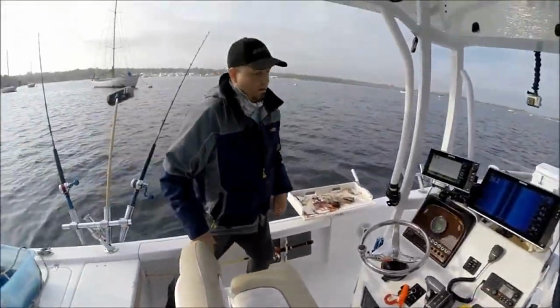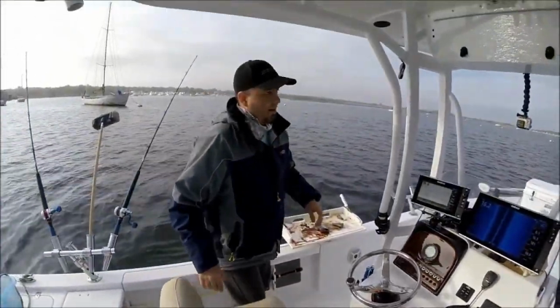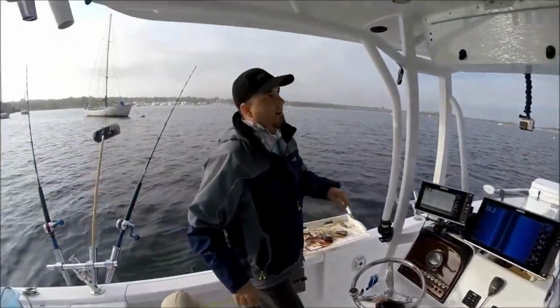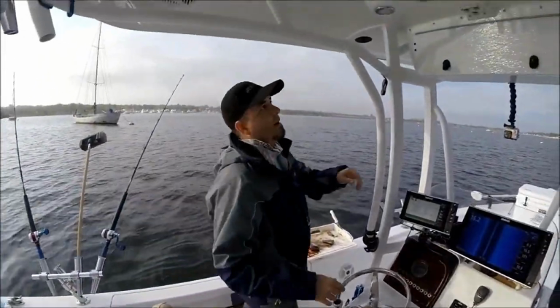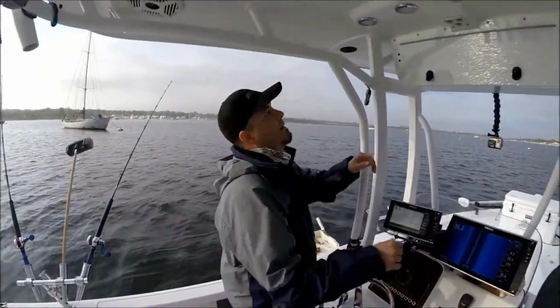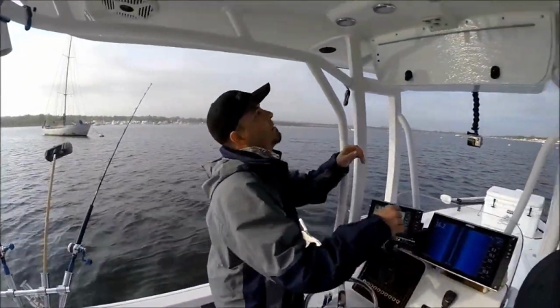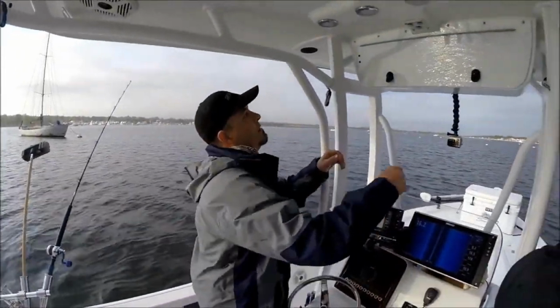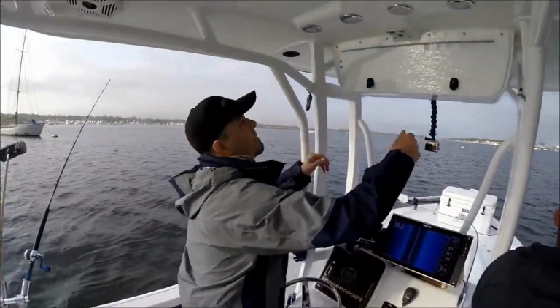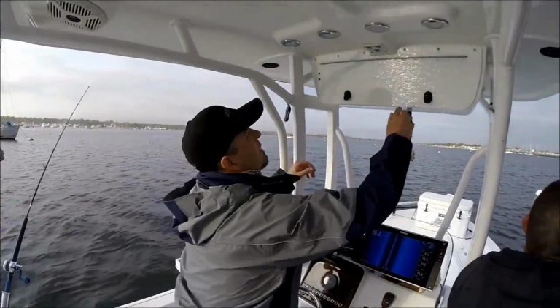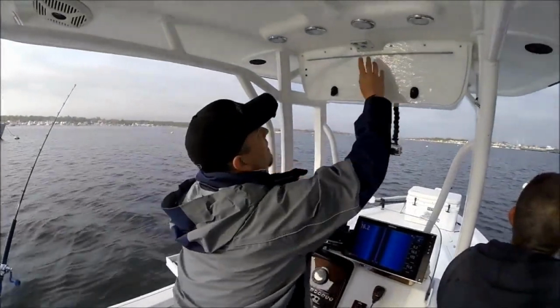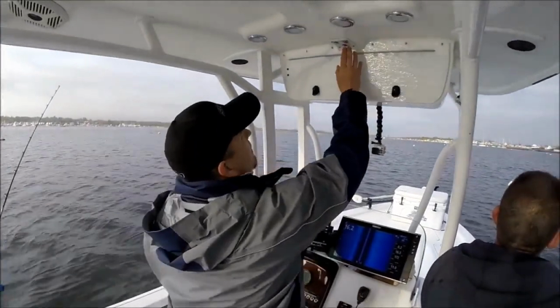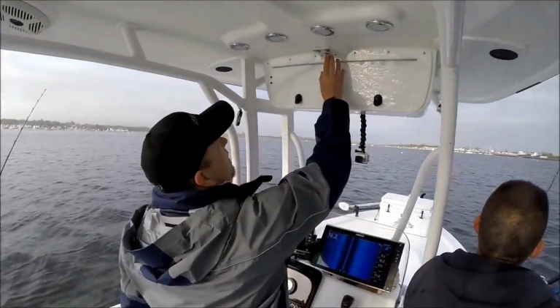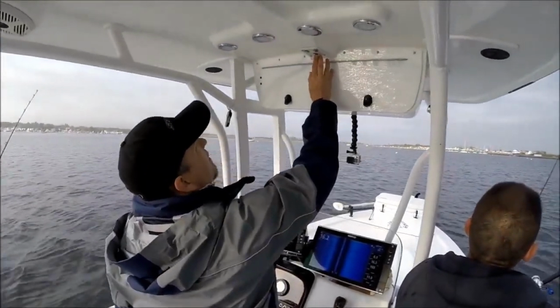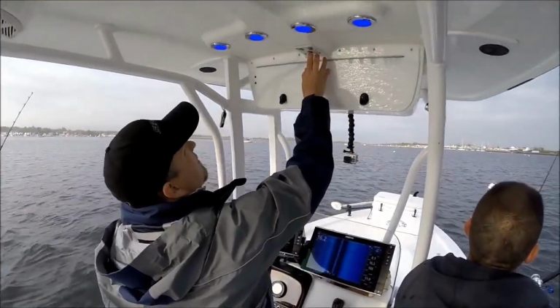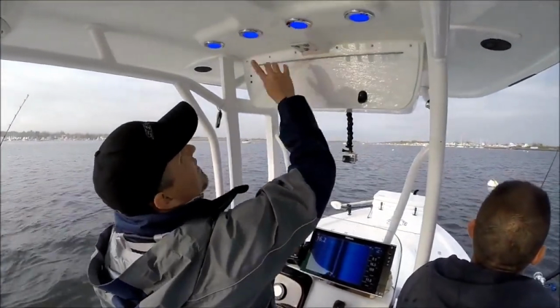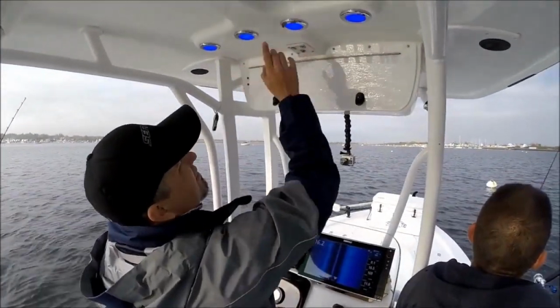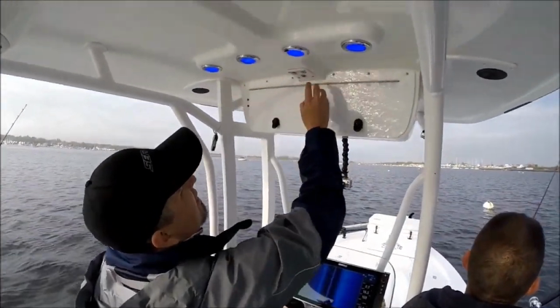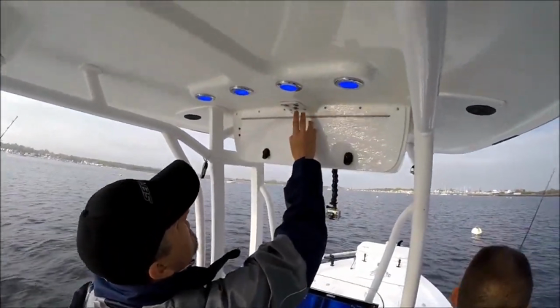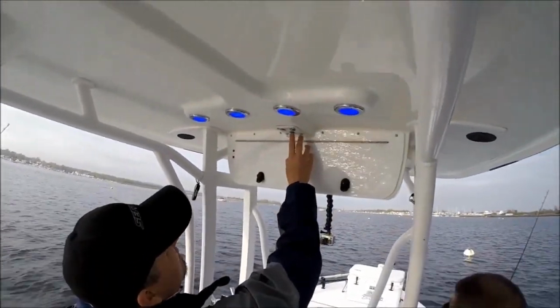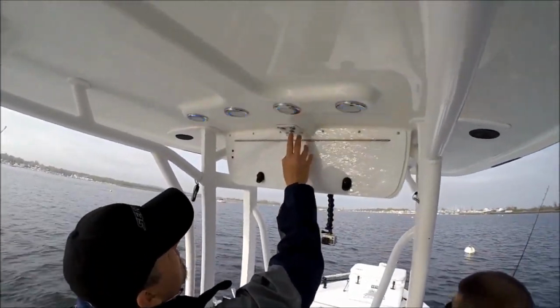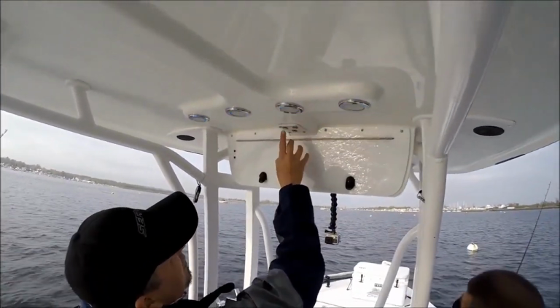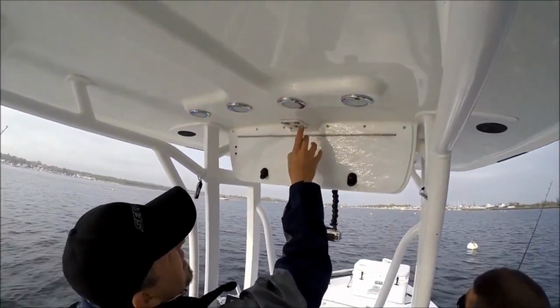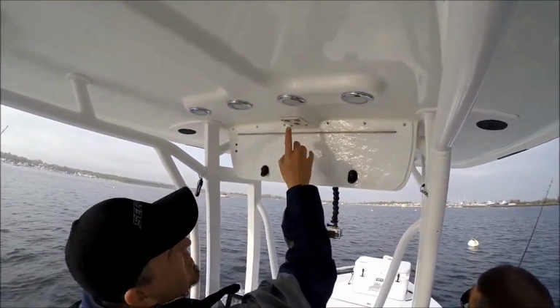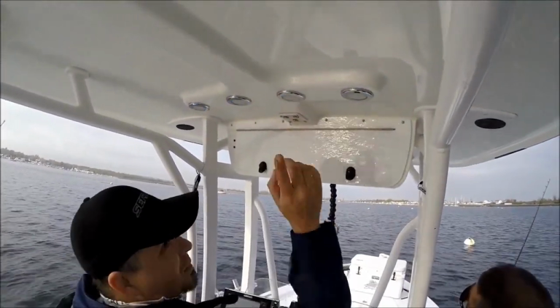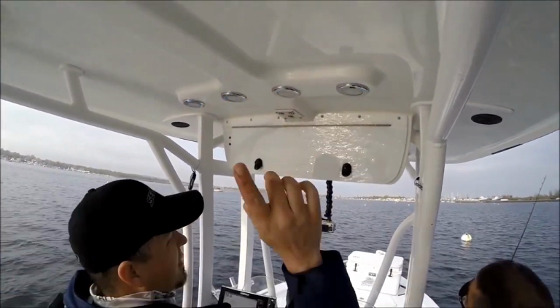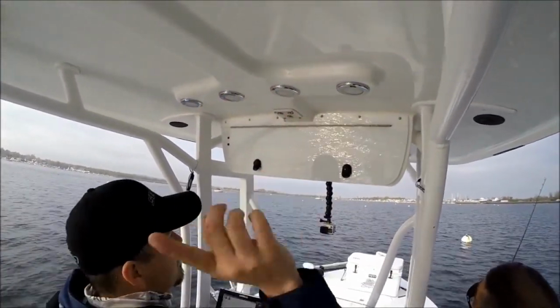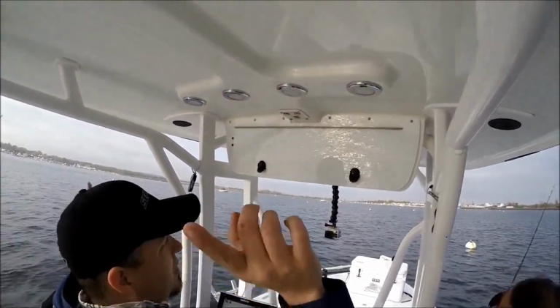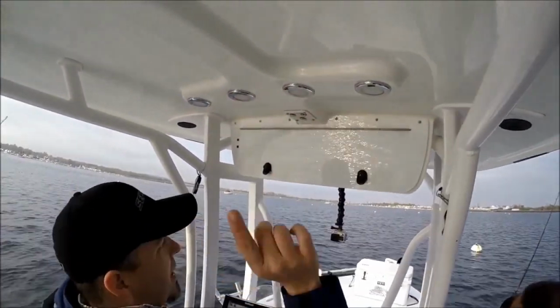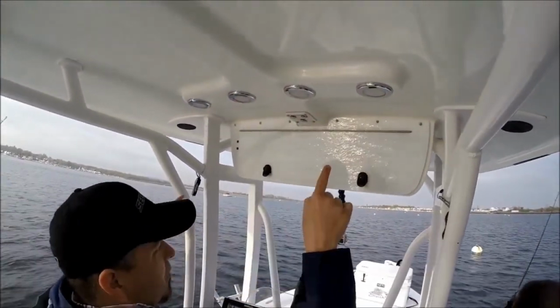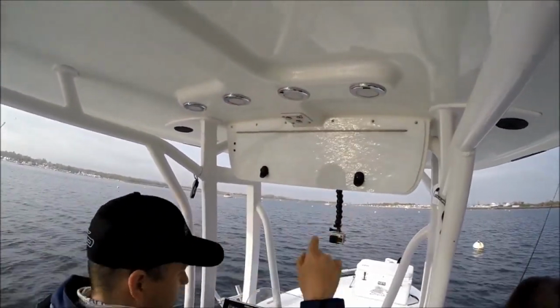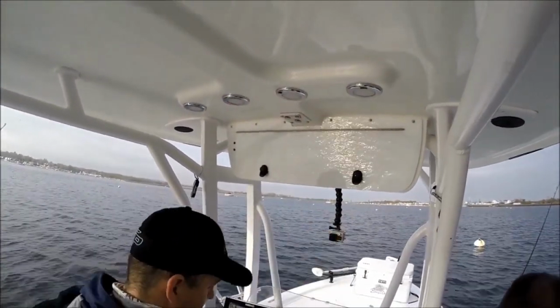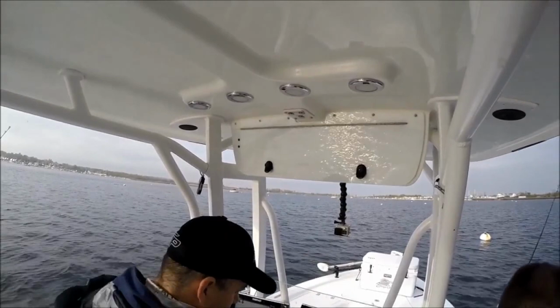Over here we've got our courtesy lights. We've got fore-and-aft spotlights — two in the back and one in the front.